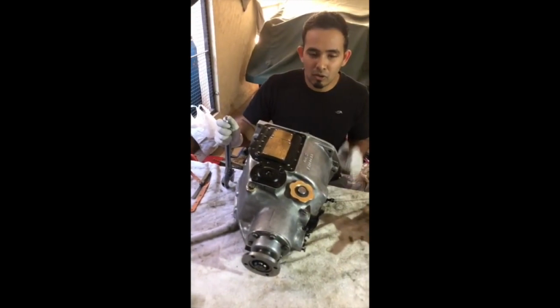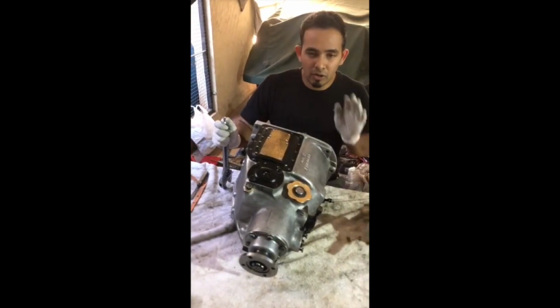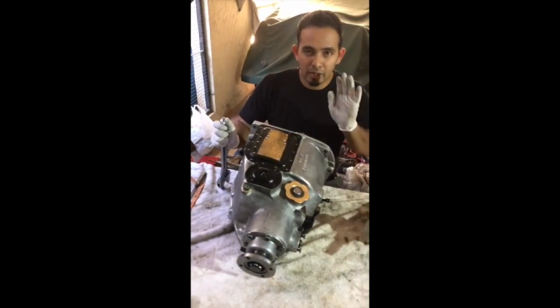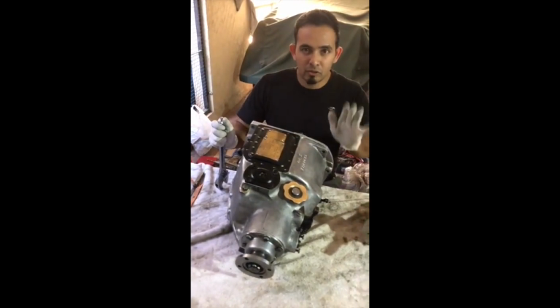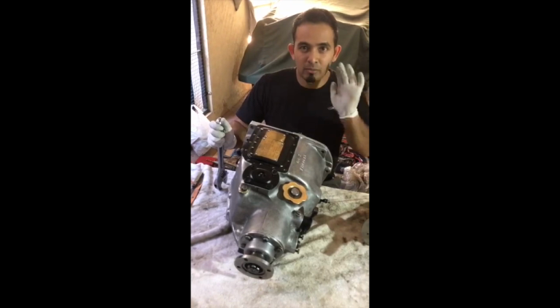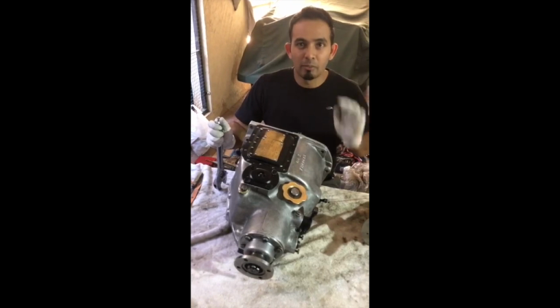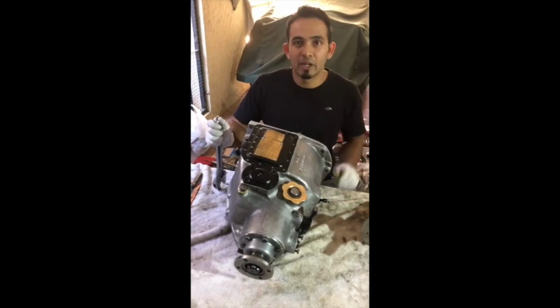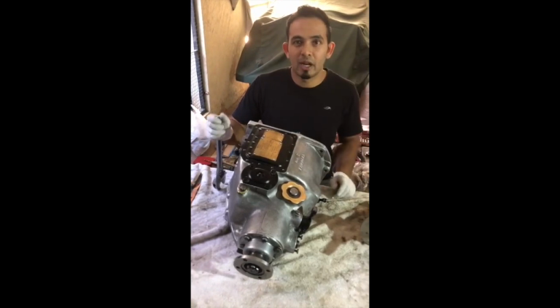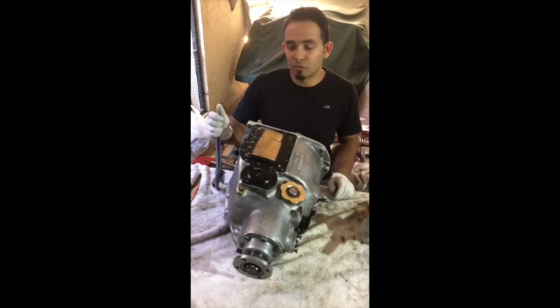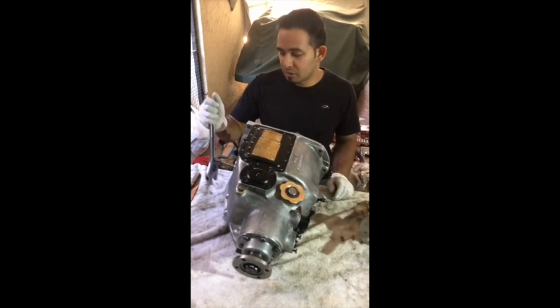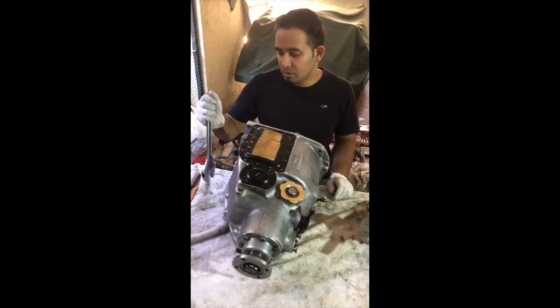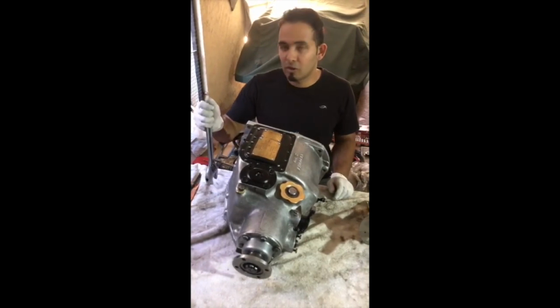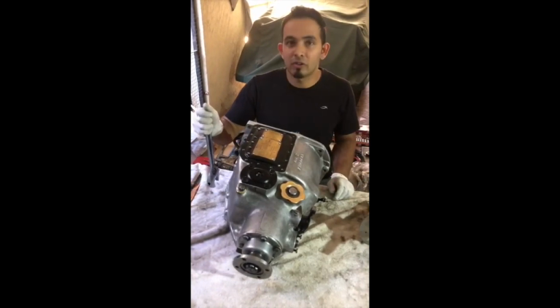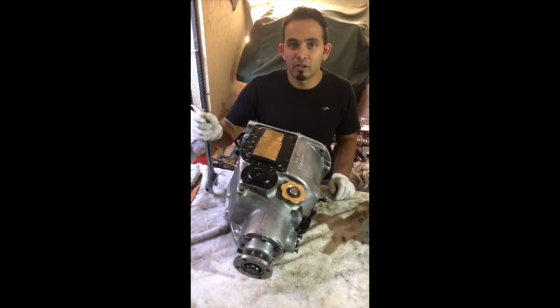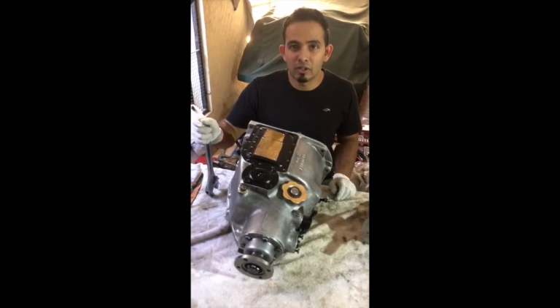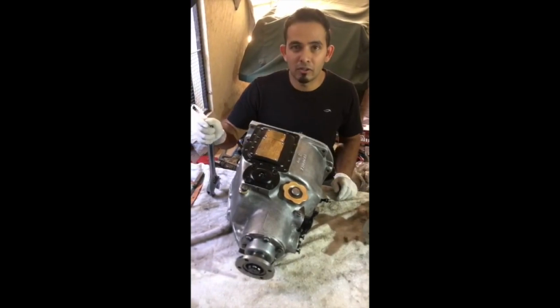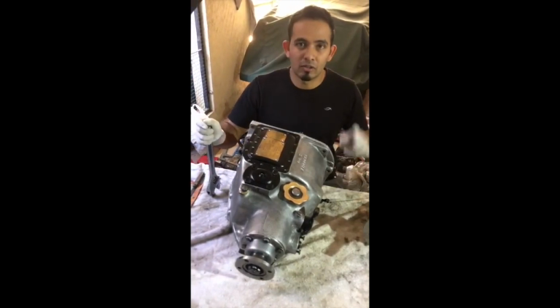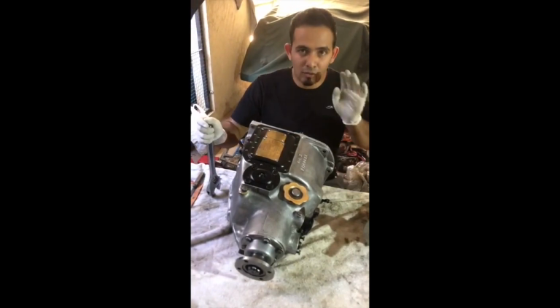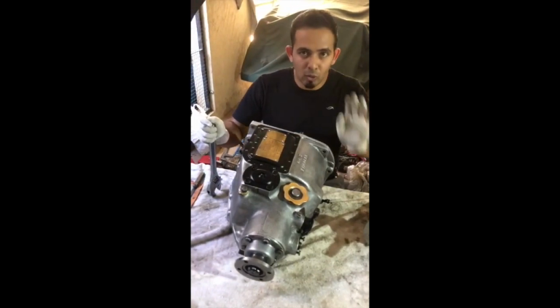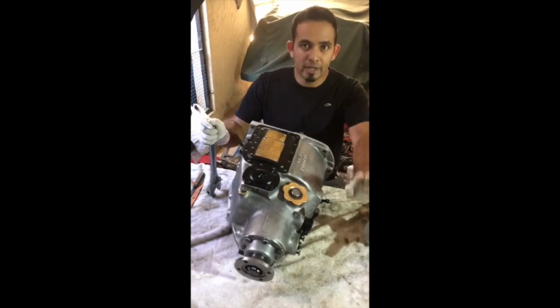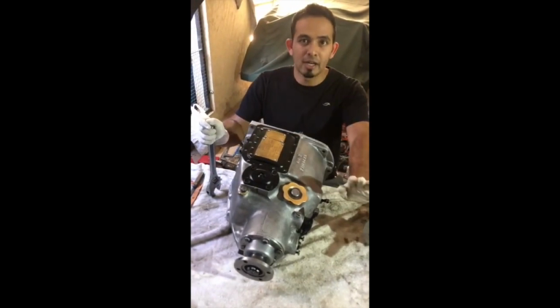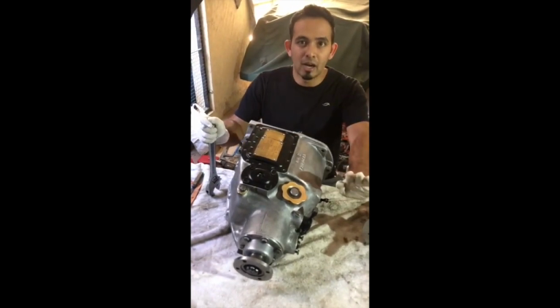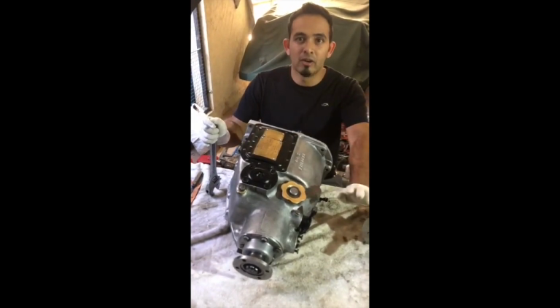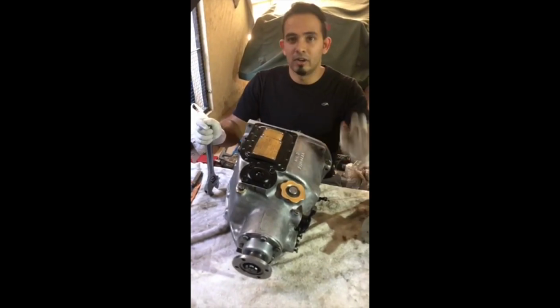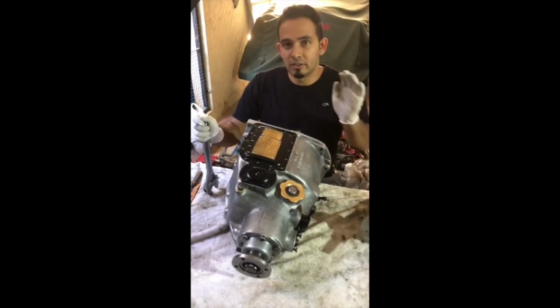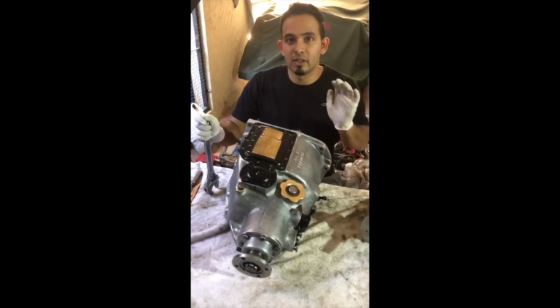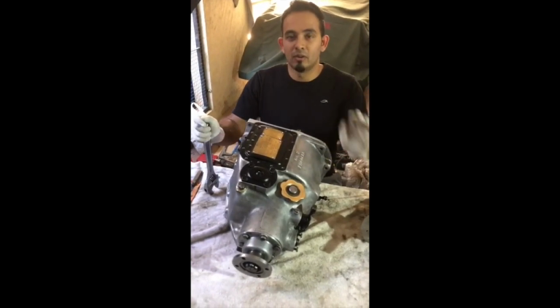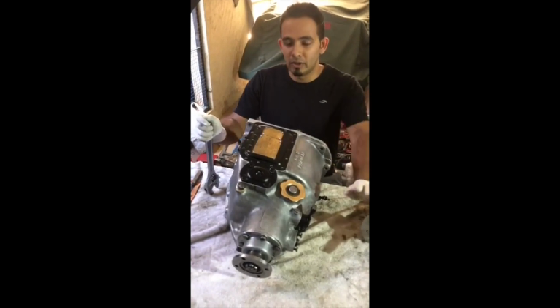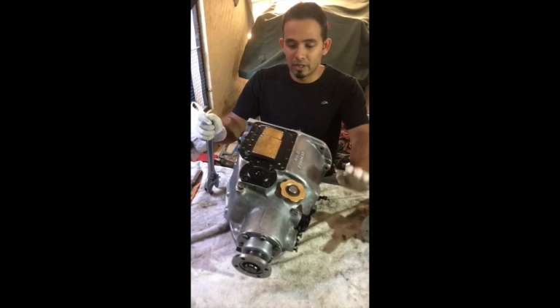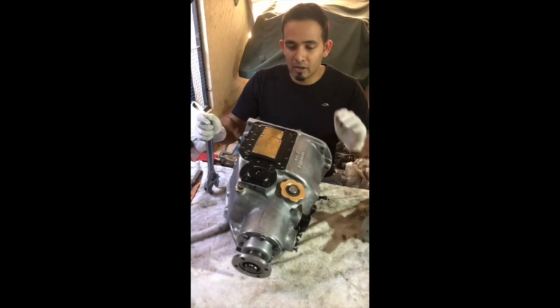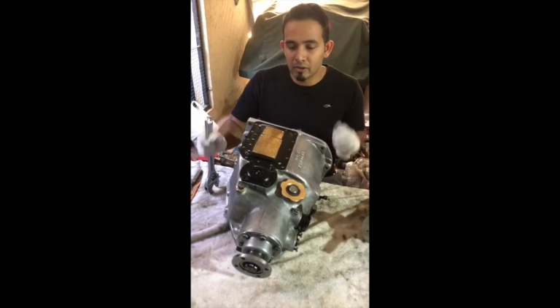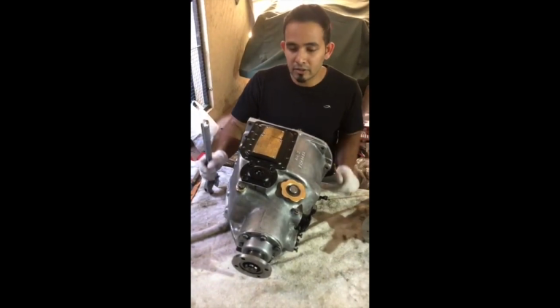You only need to just bump the clutch once when you want to change gears, instead of holding it down and releasing and holding it down and releasing.